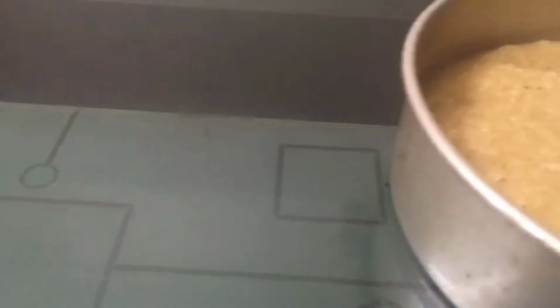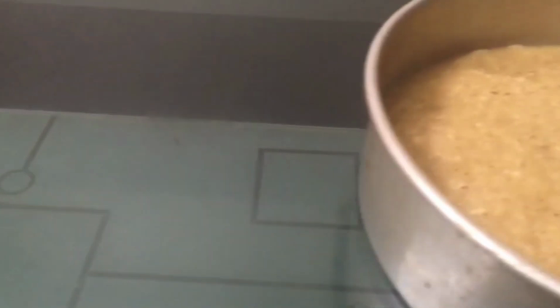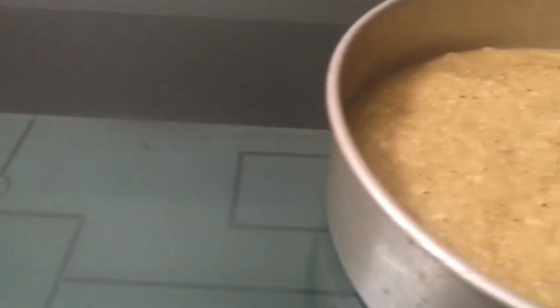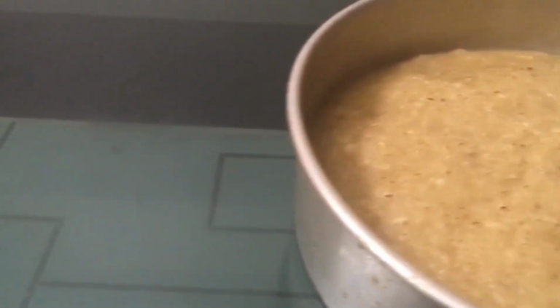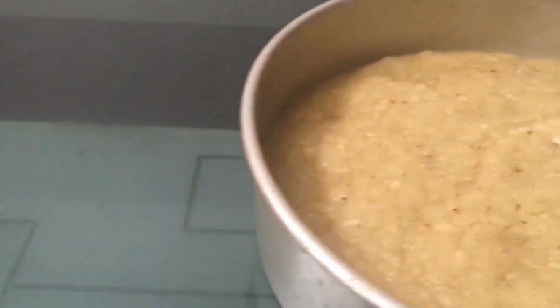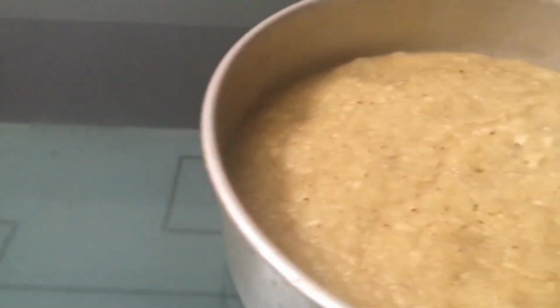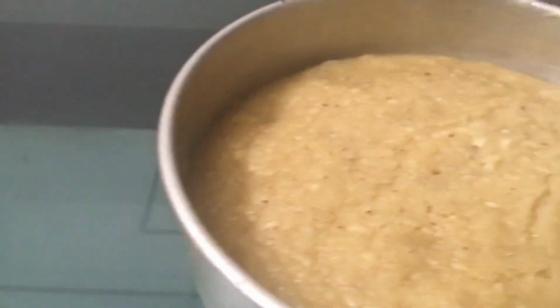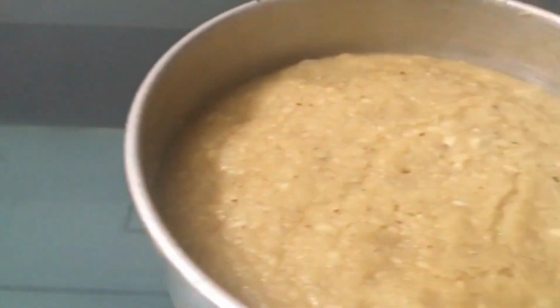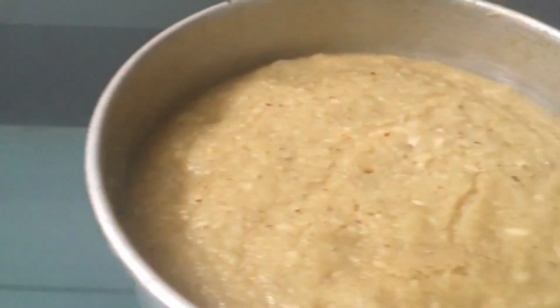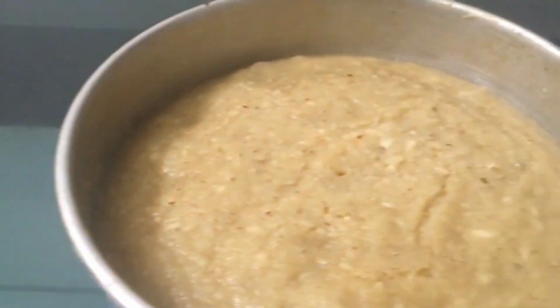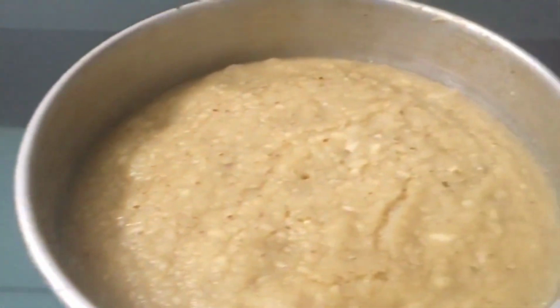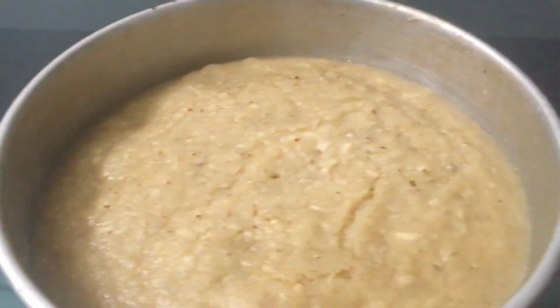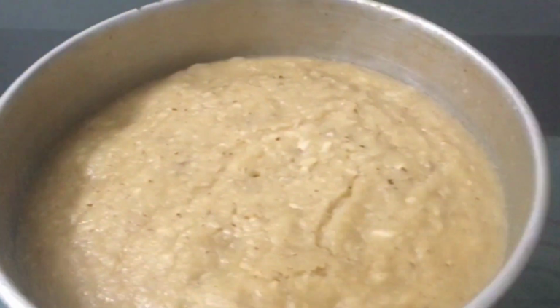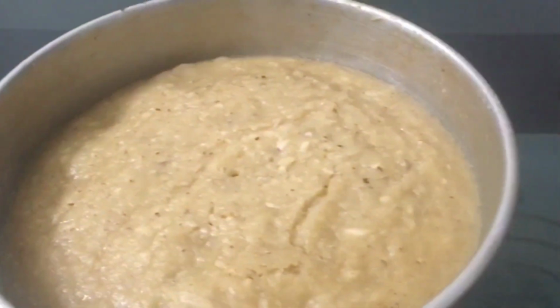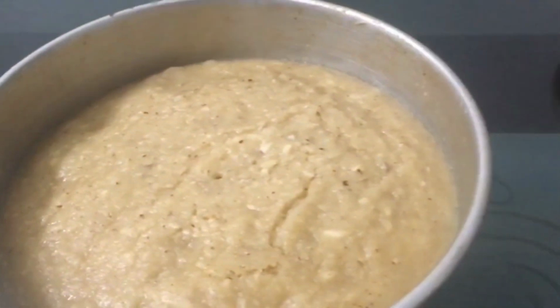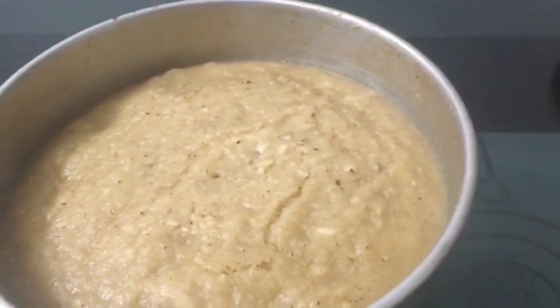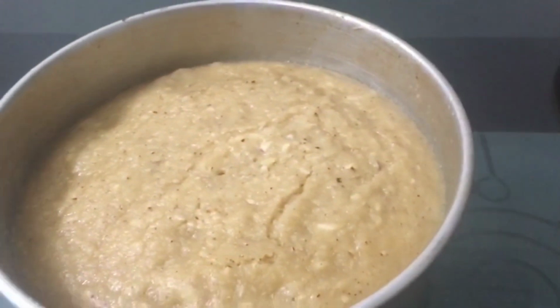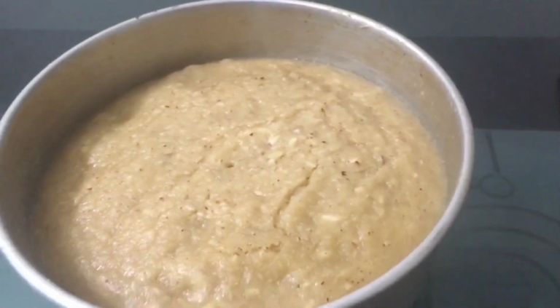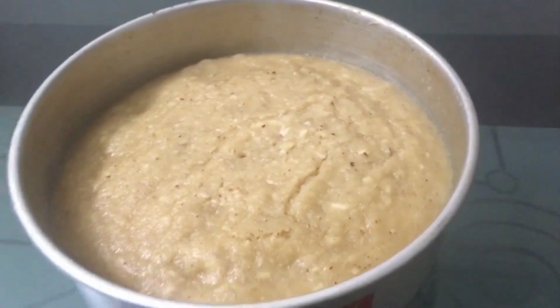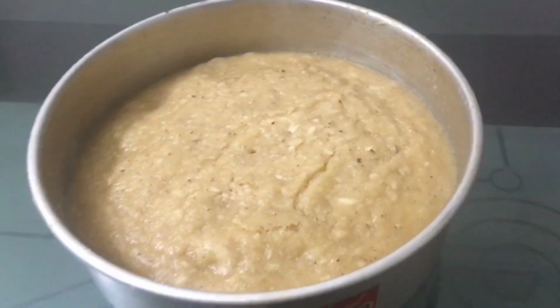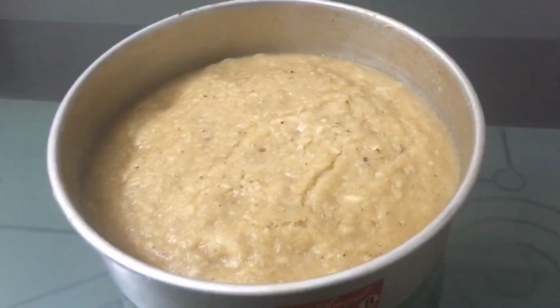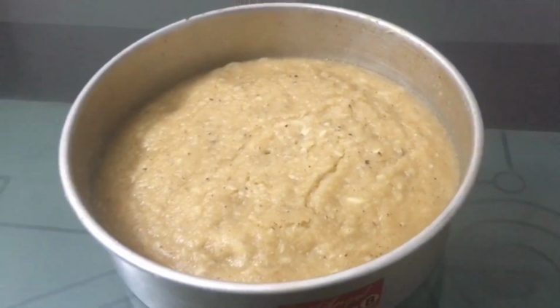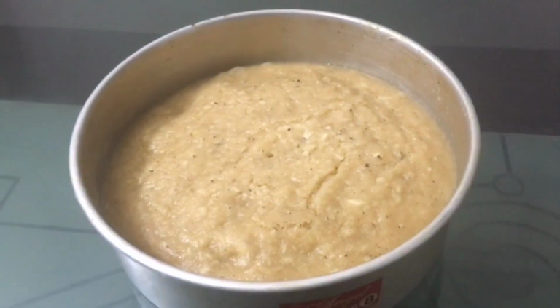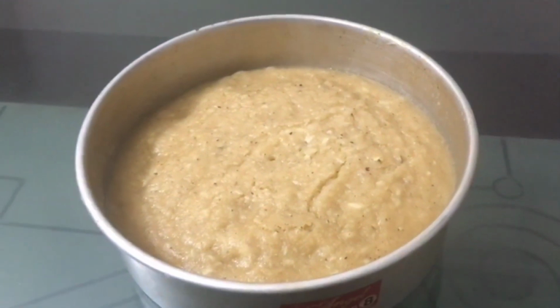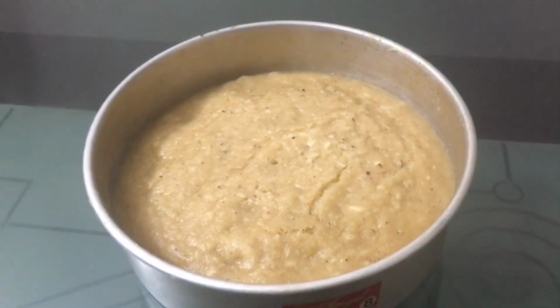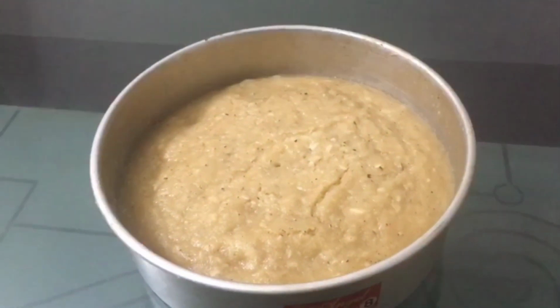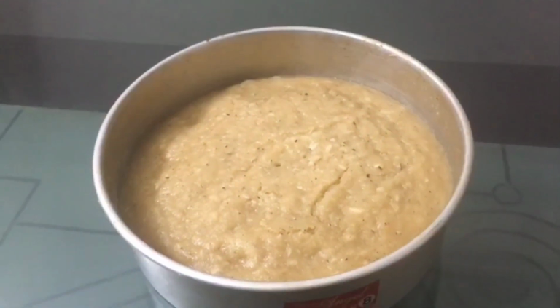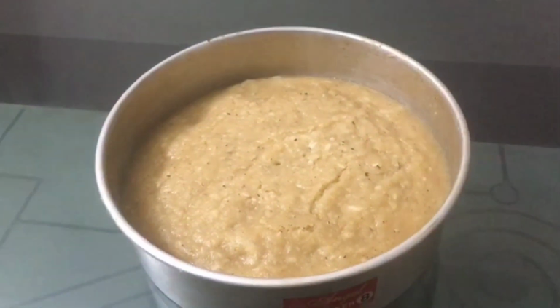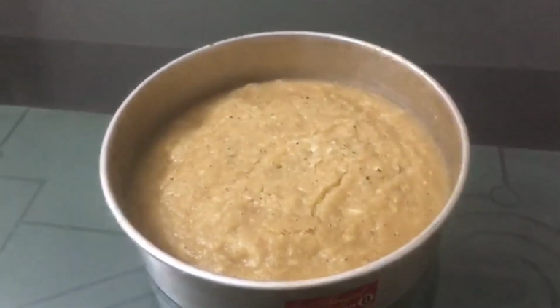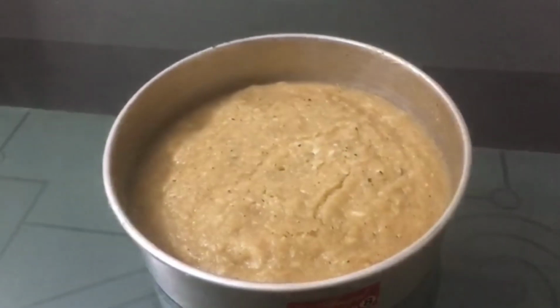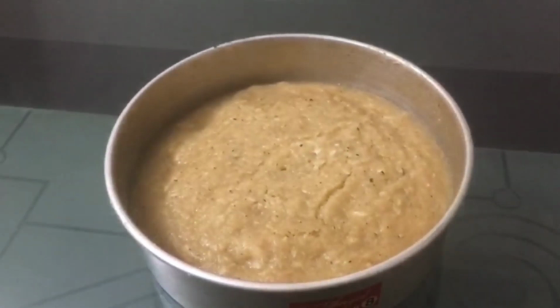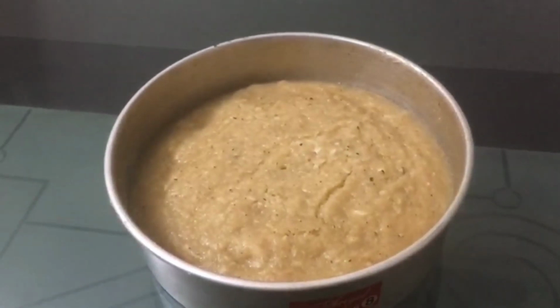Hi friends, today we are going to do a recipe video.